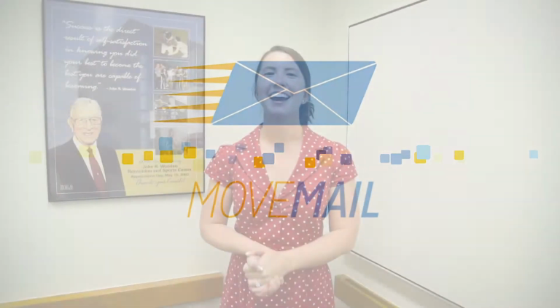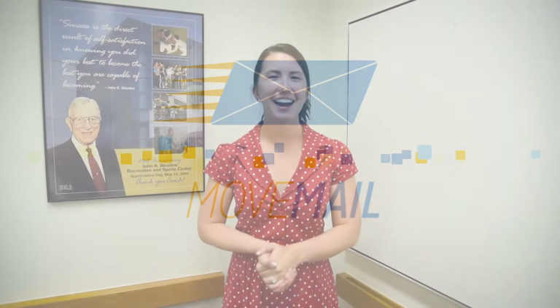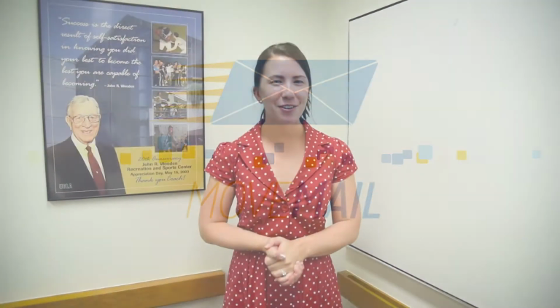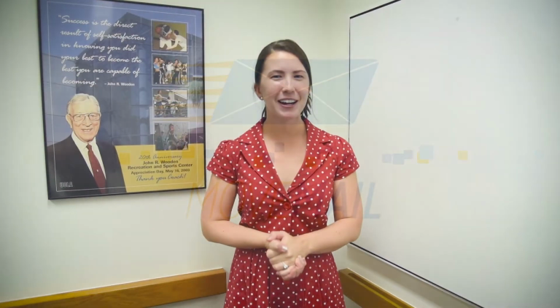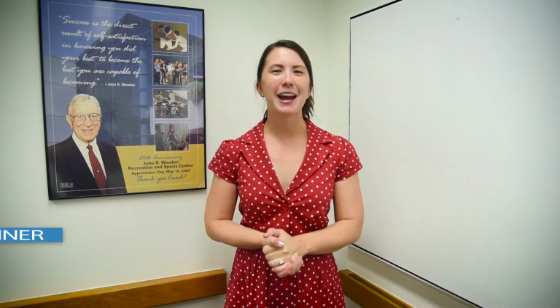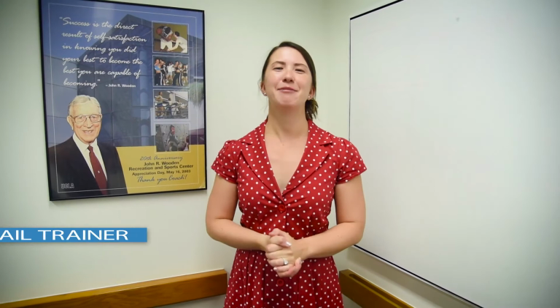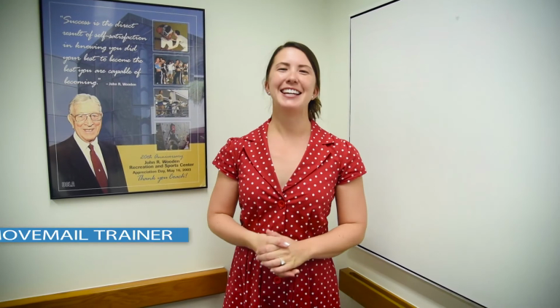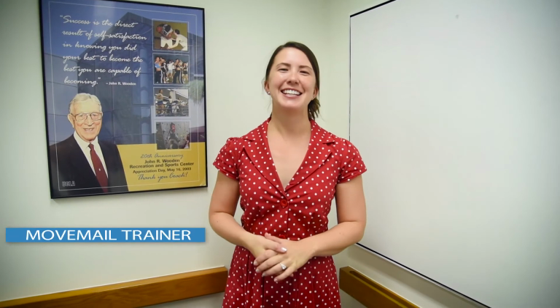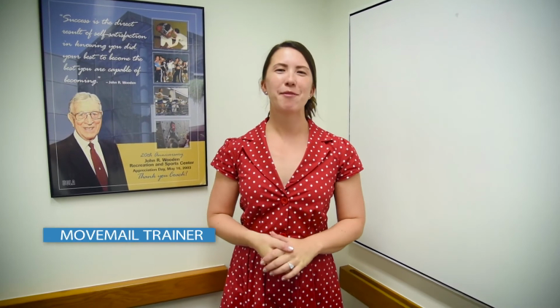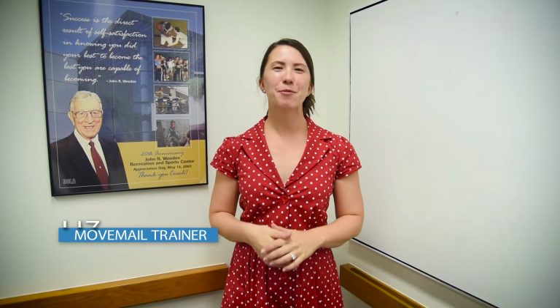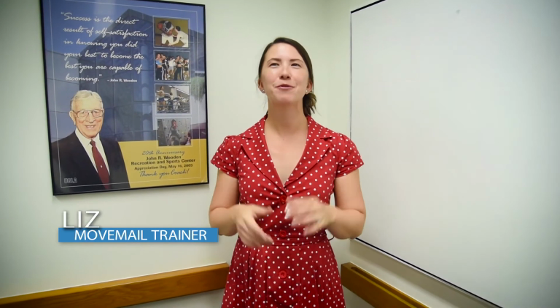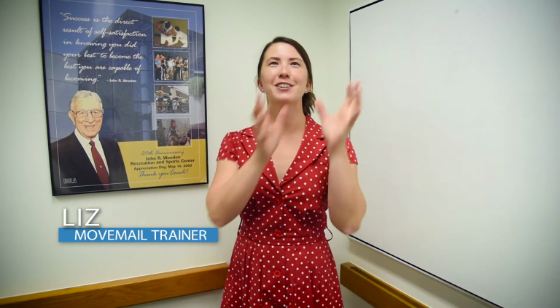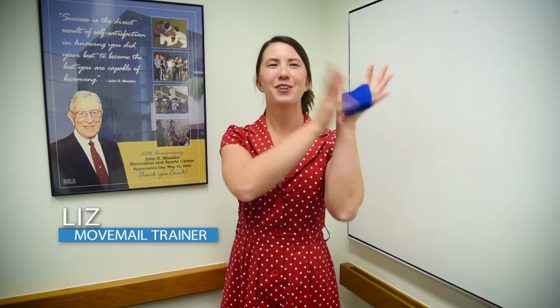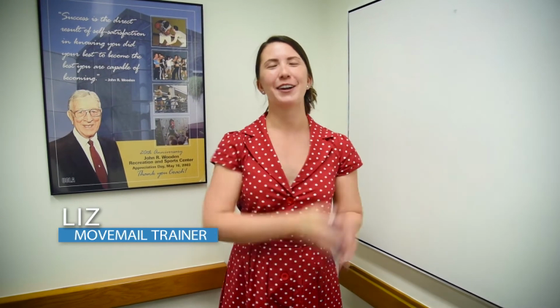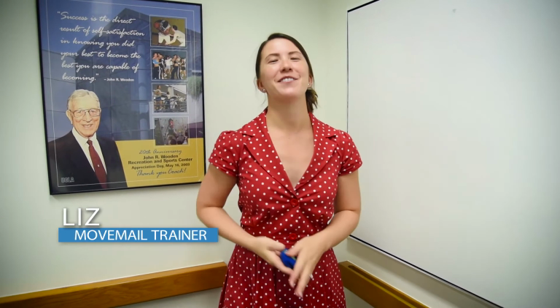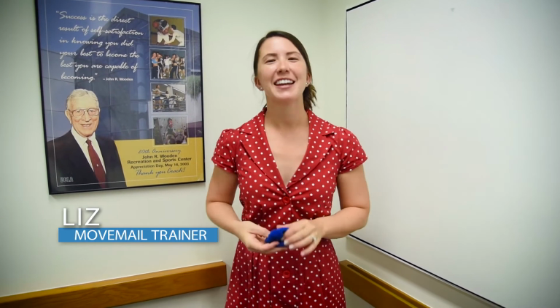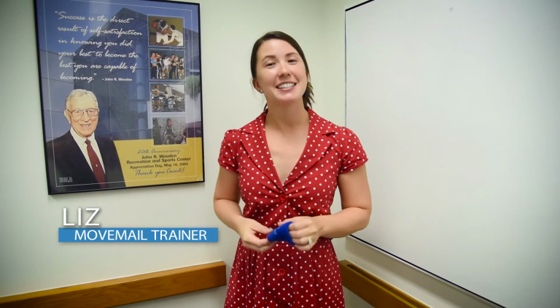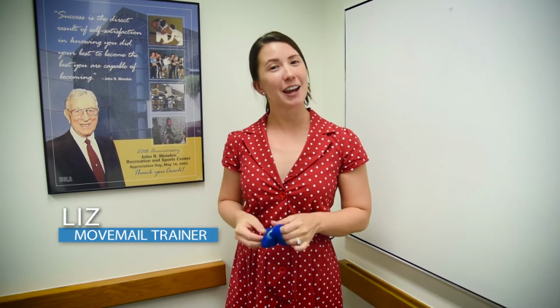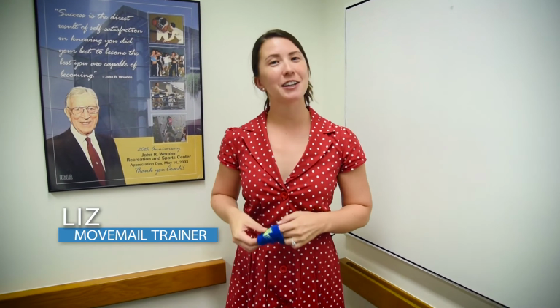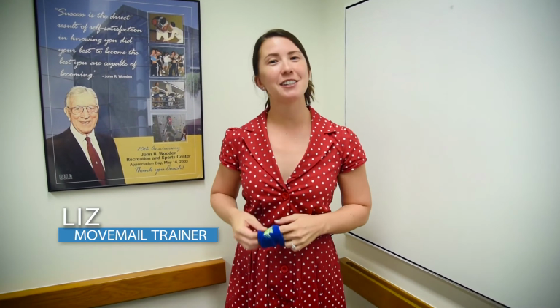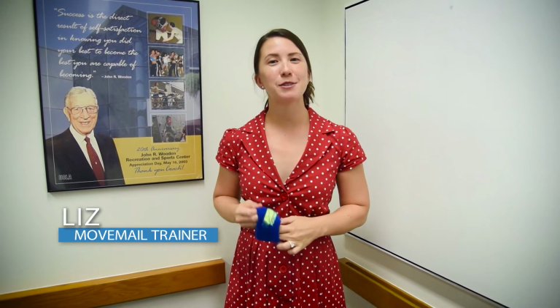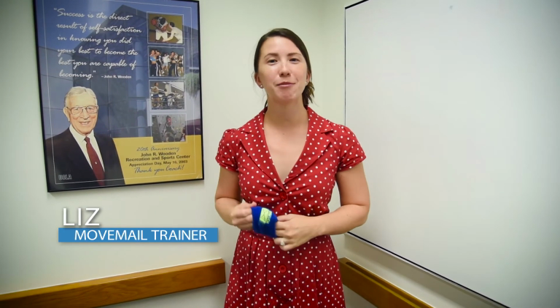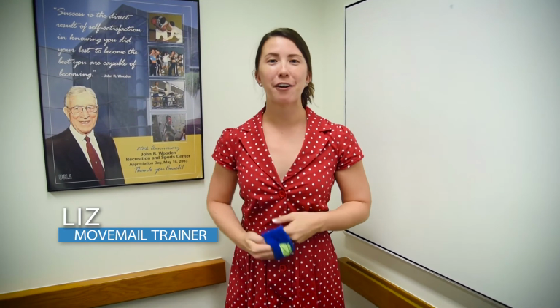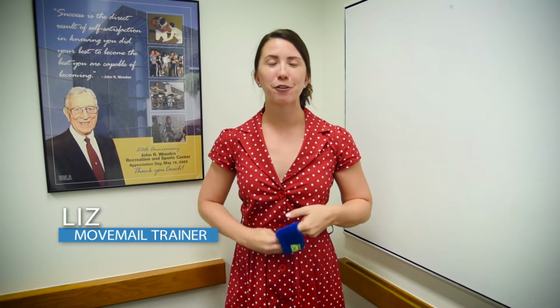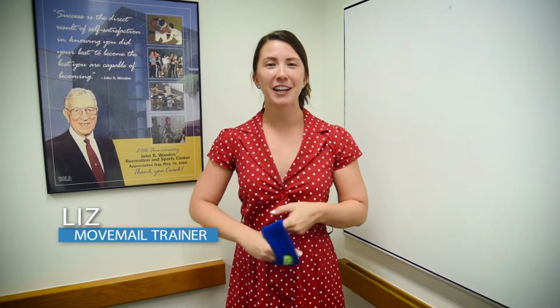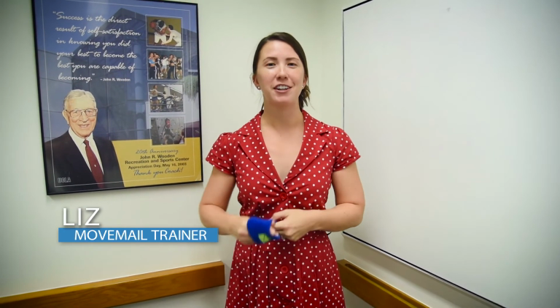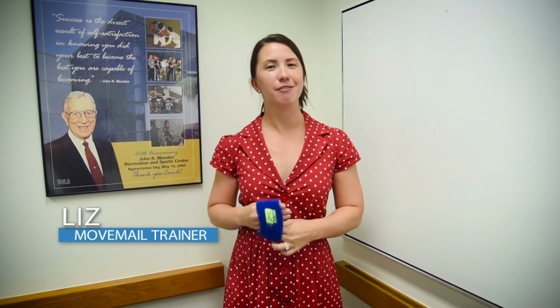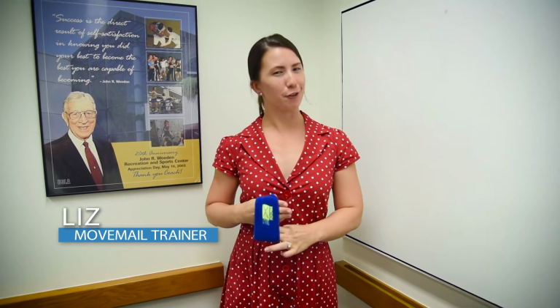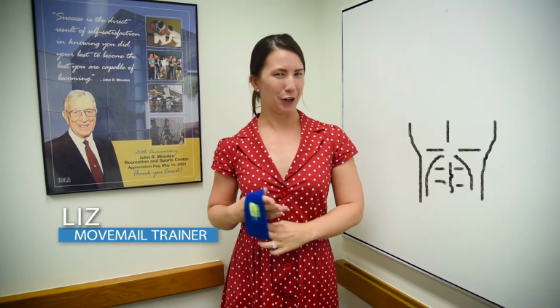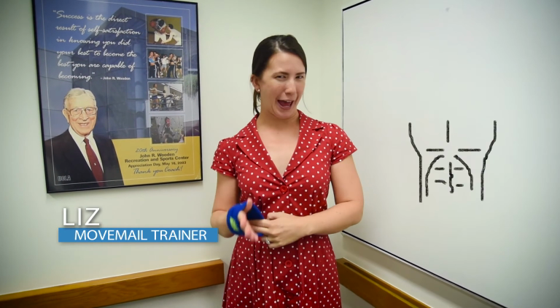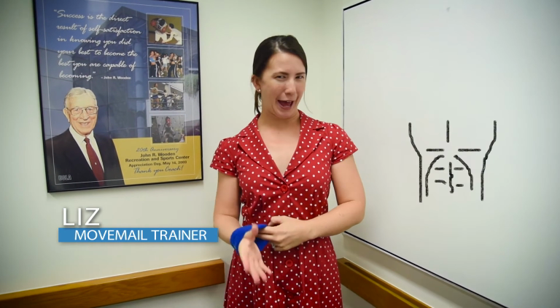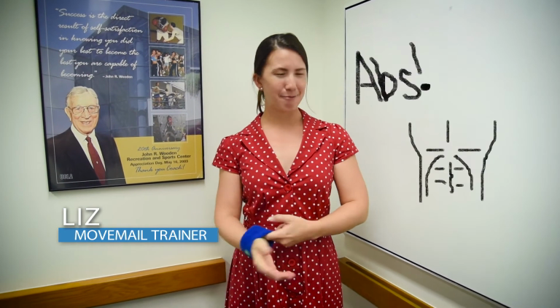Hi everyone, I'm Liz and I'm your Move Male Trainer. Today we're going to do some lateral flexion for your abs.